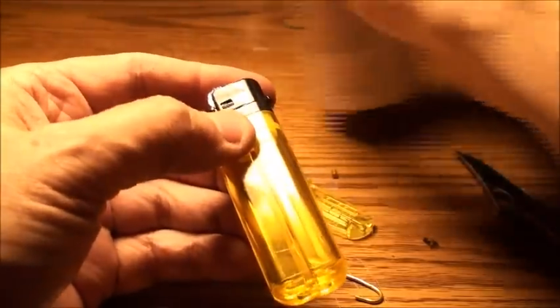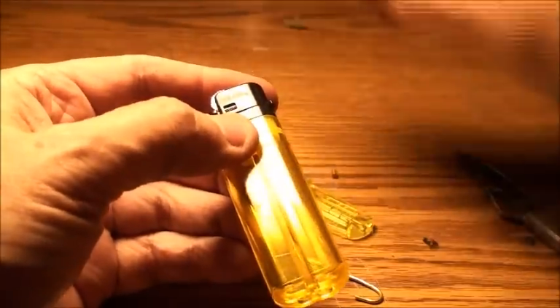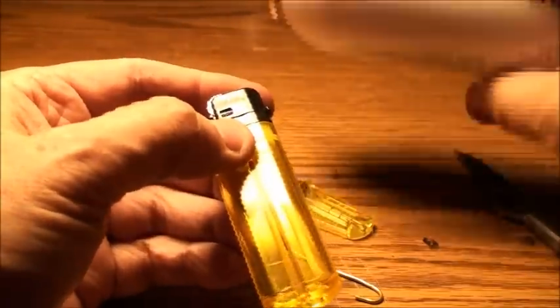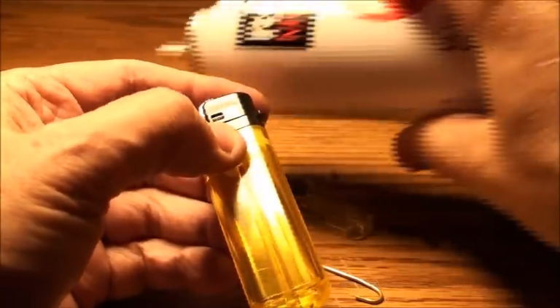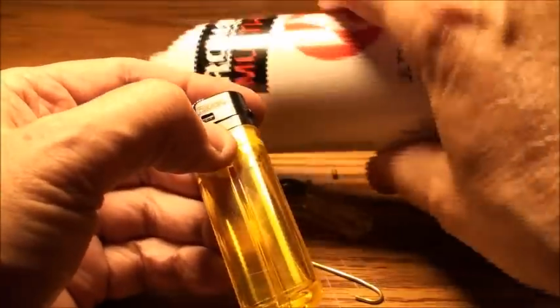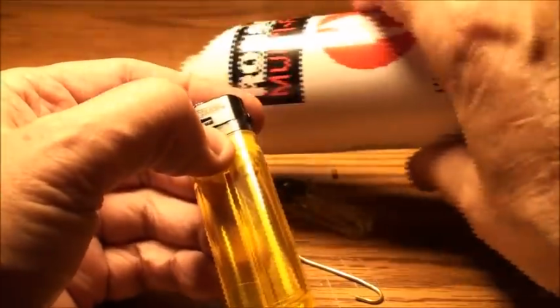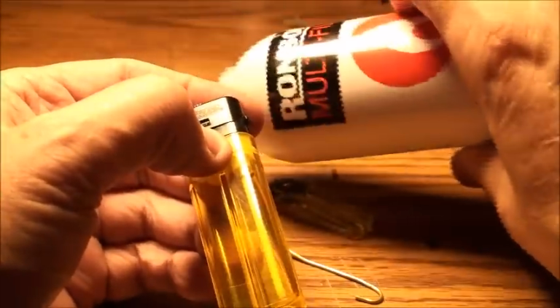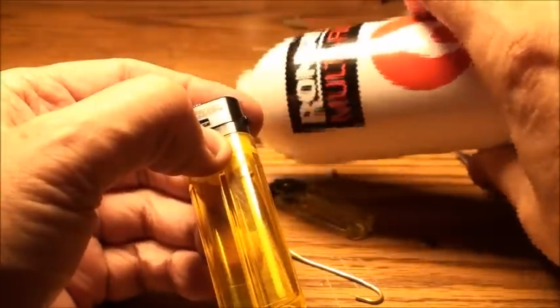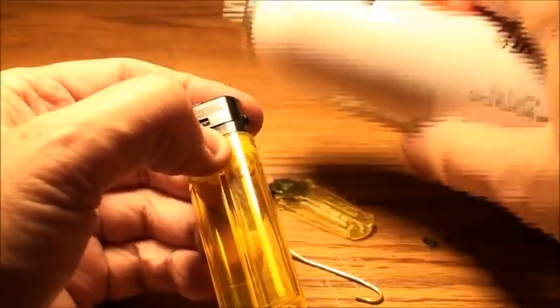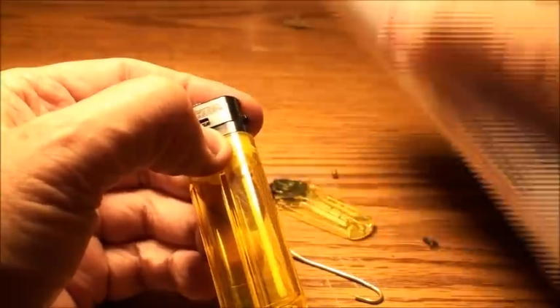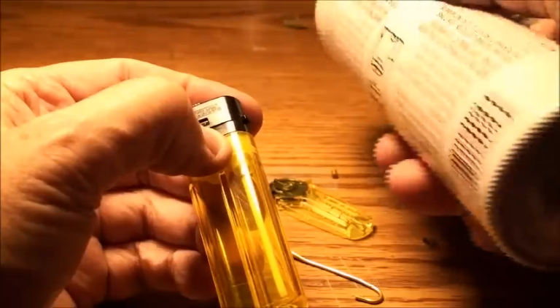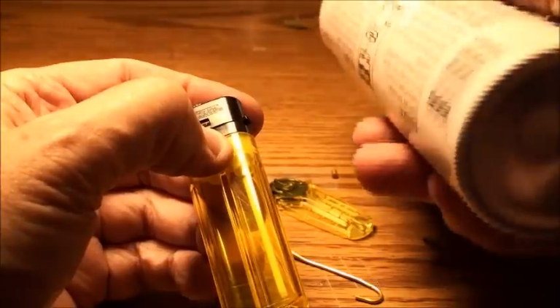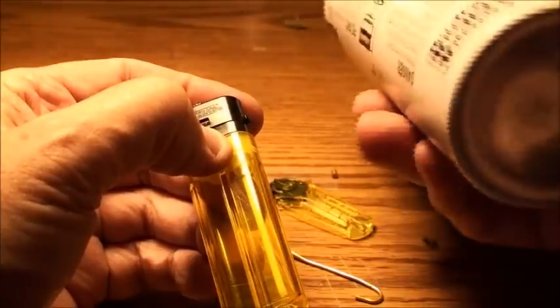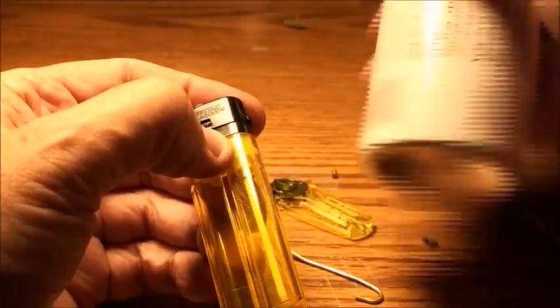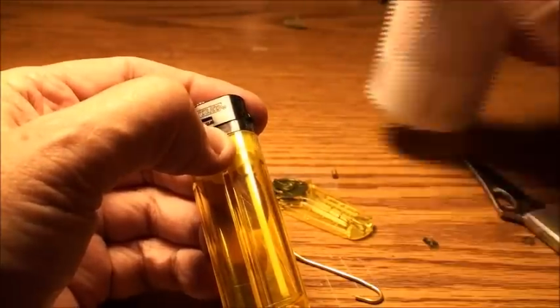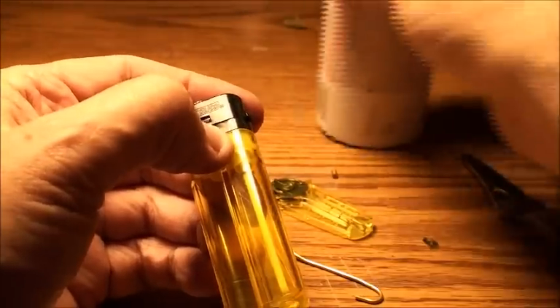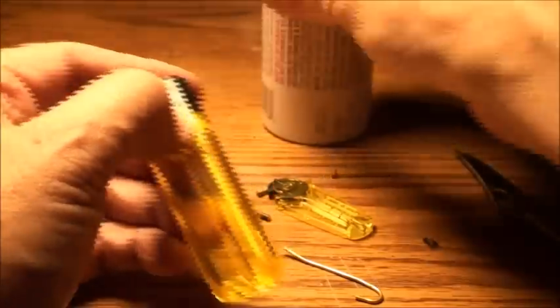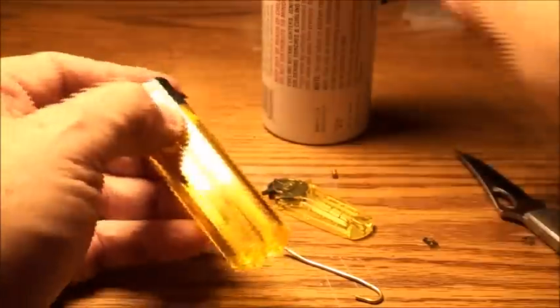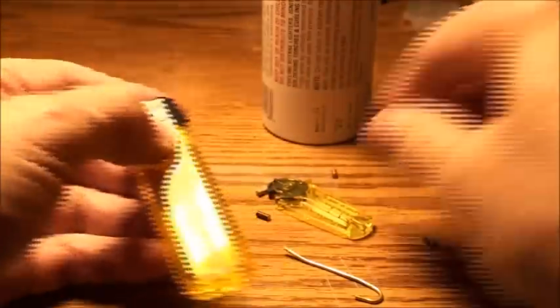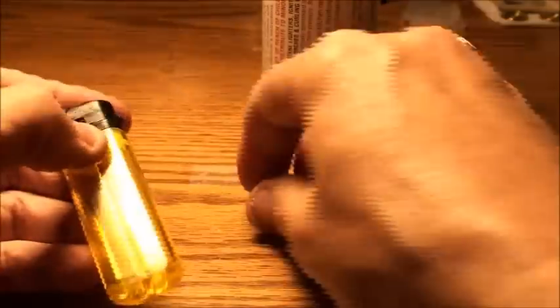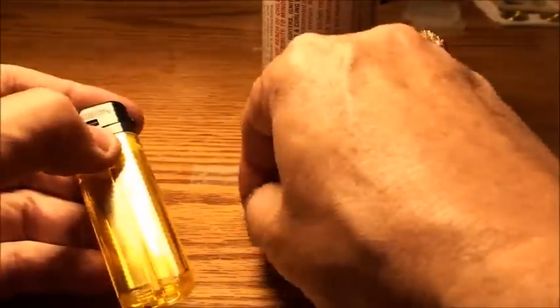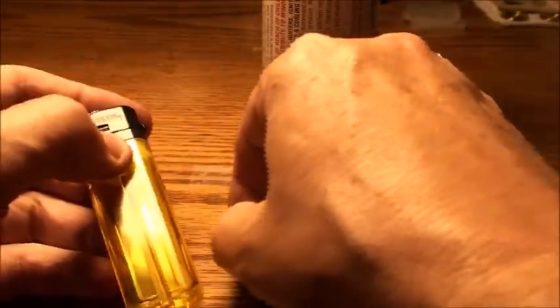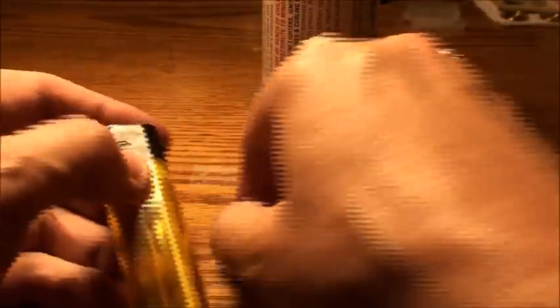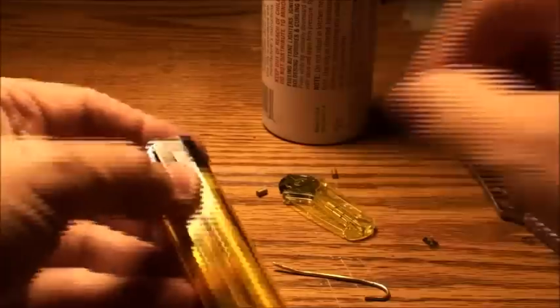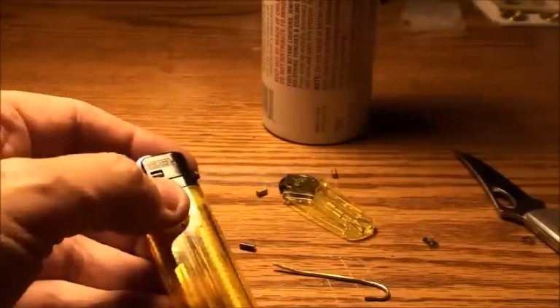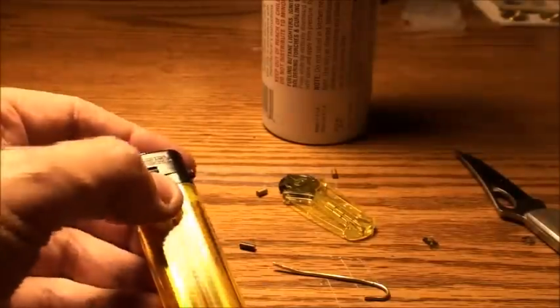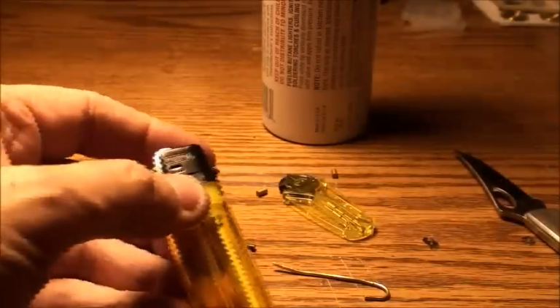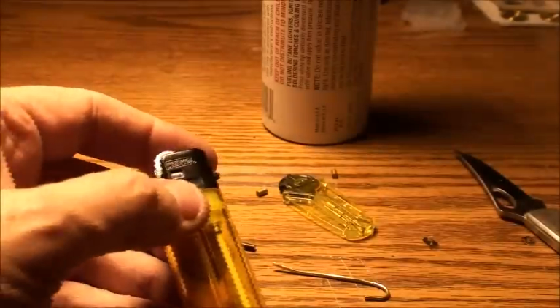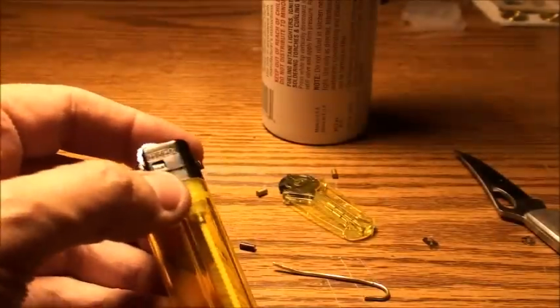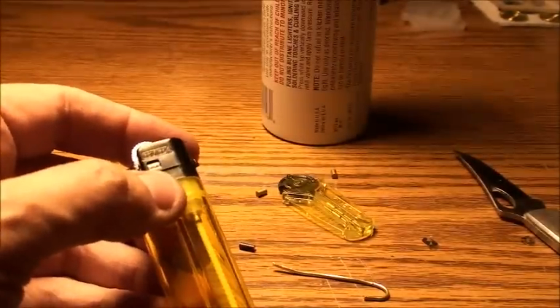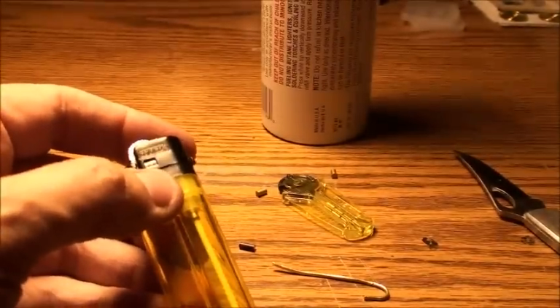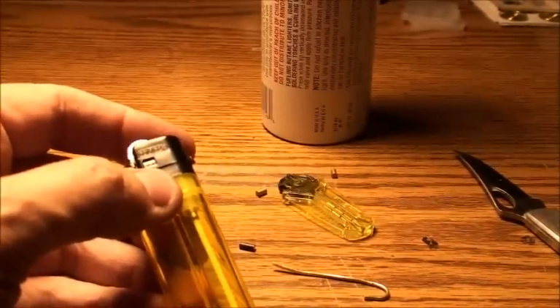A little butane here. Got our flints. Good to go.